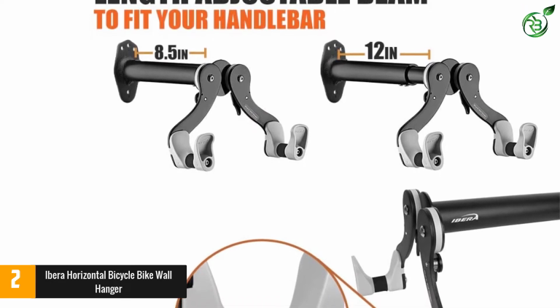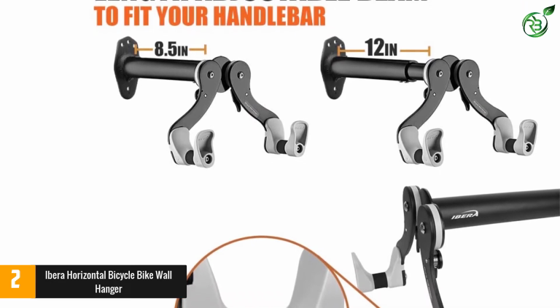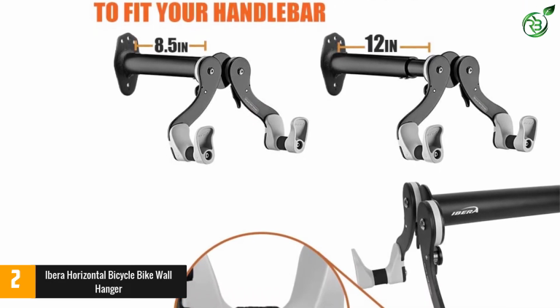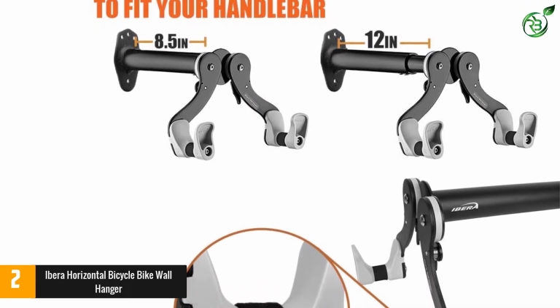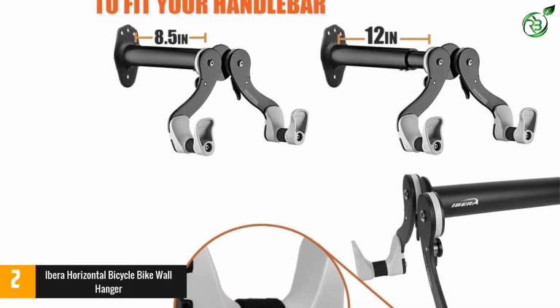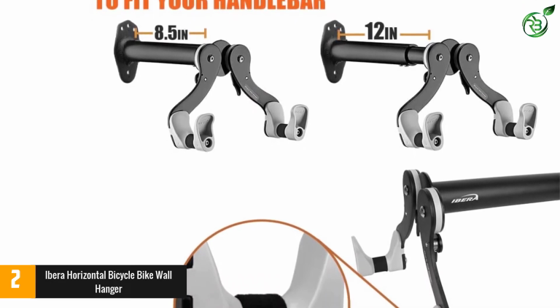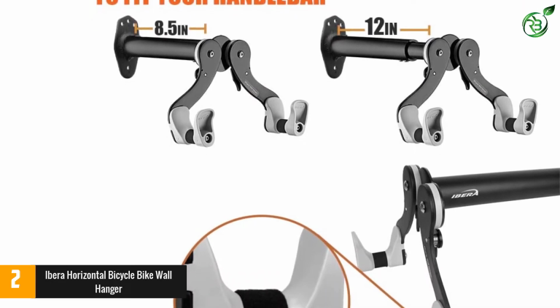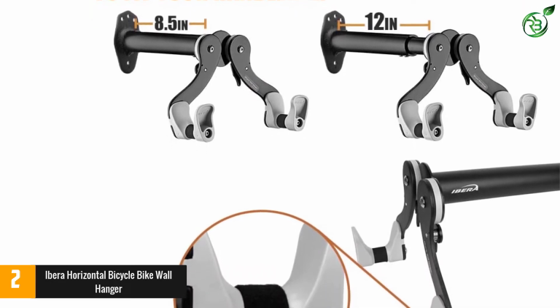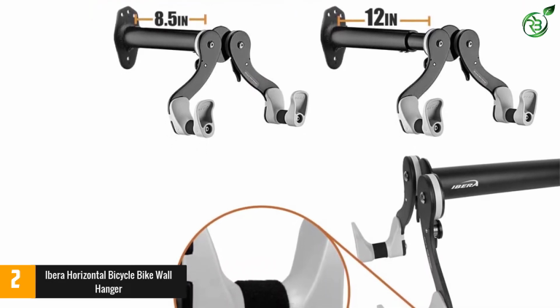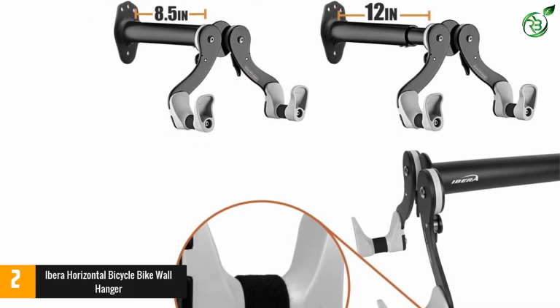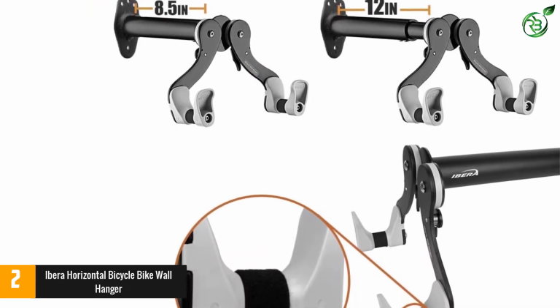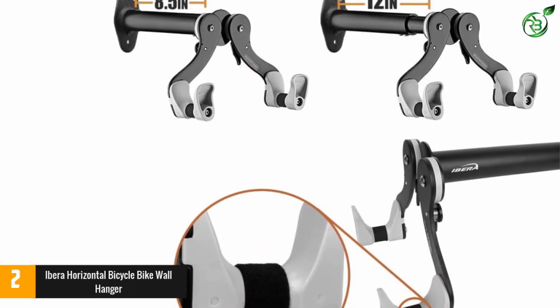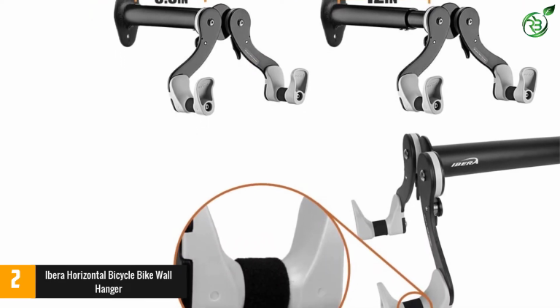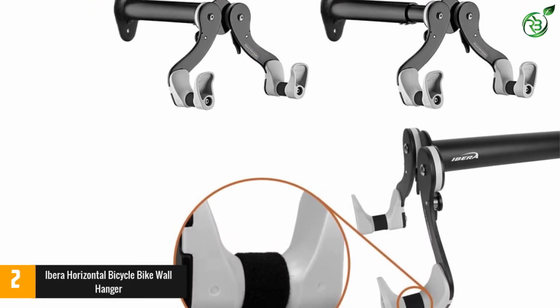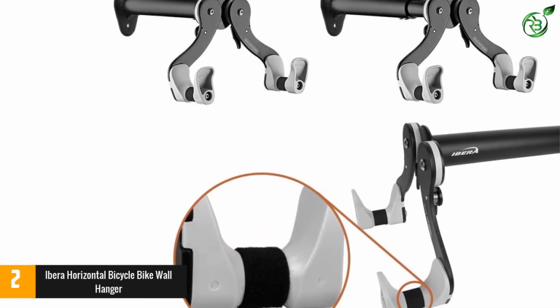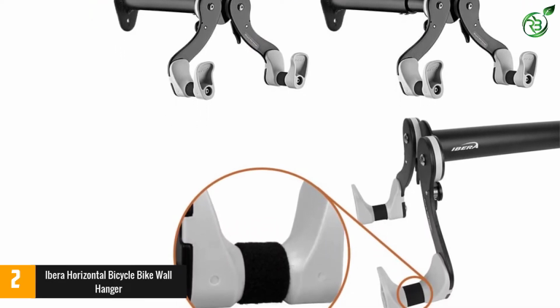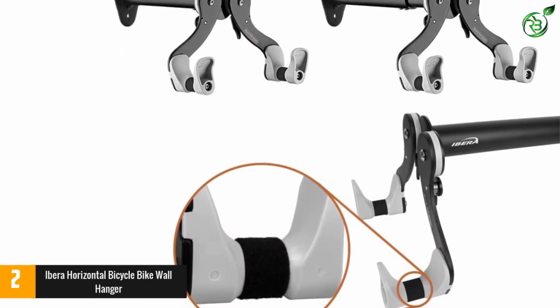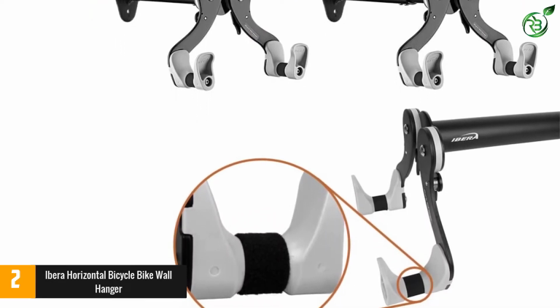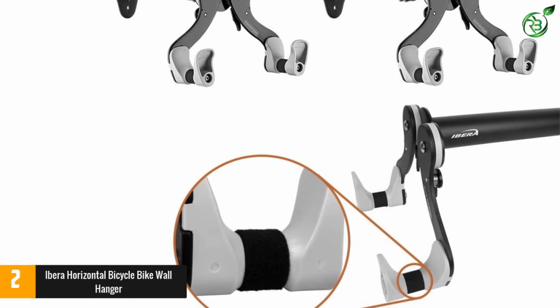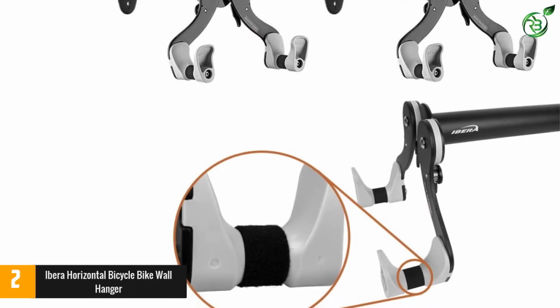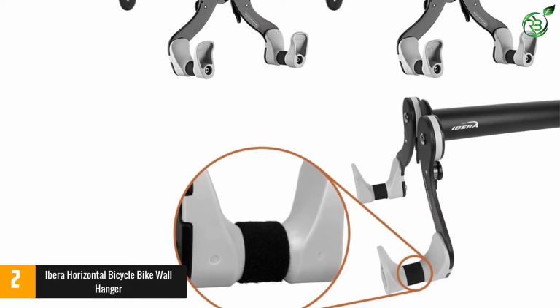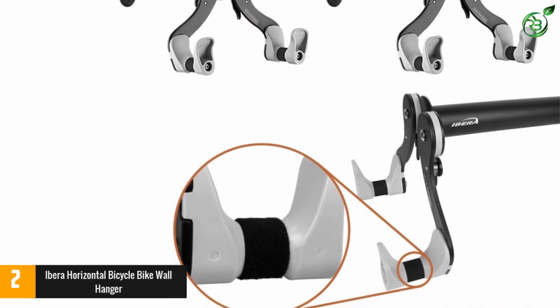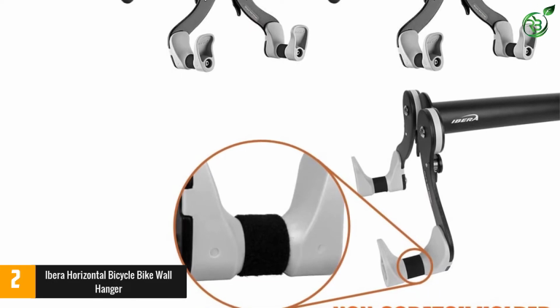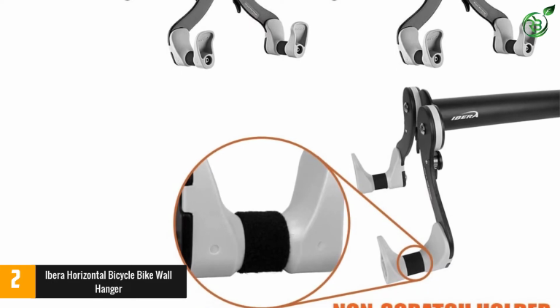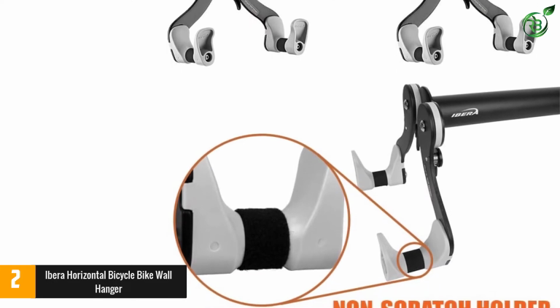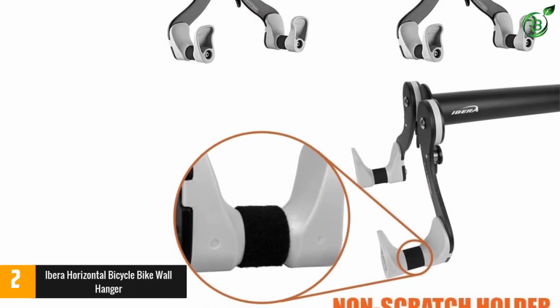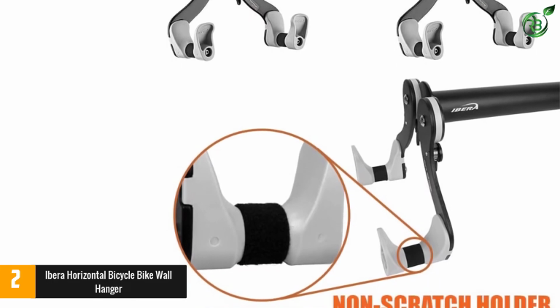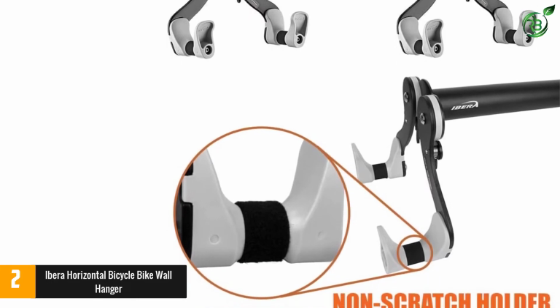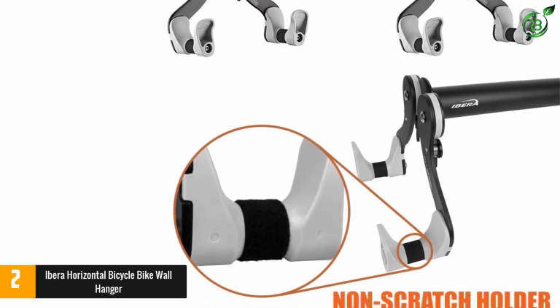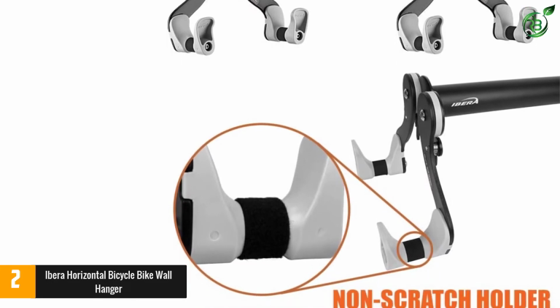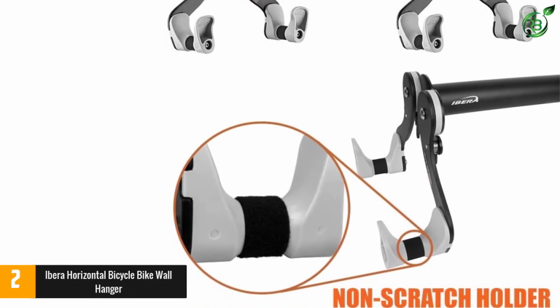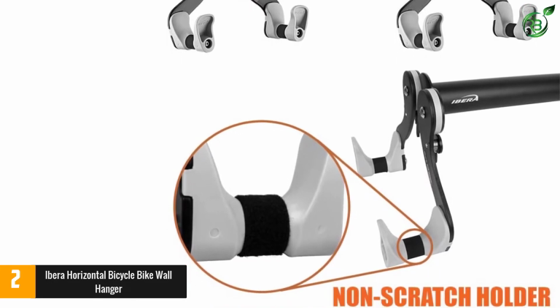Correct height for the hanger: tires should sit at least 4 inches off the floor or ground. The bracket must be mounted with the two-hole side up.